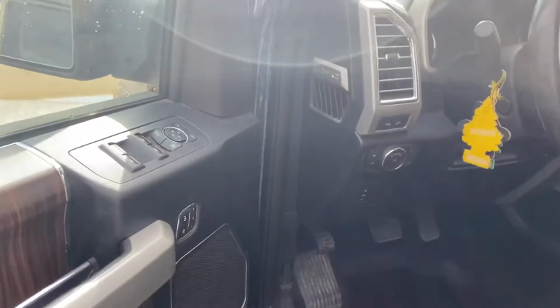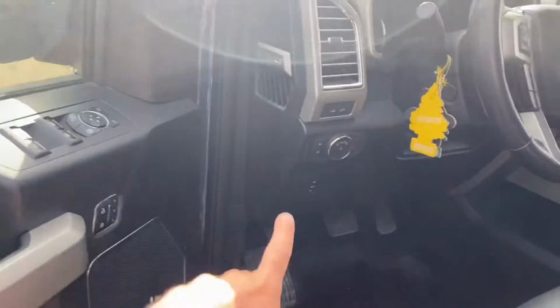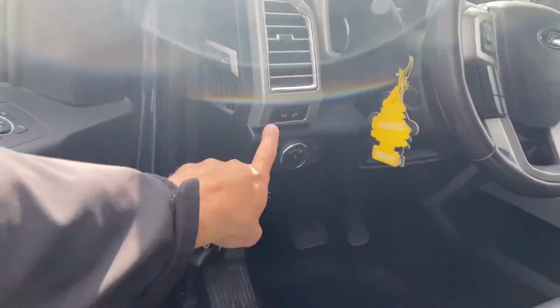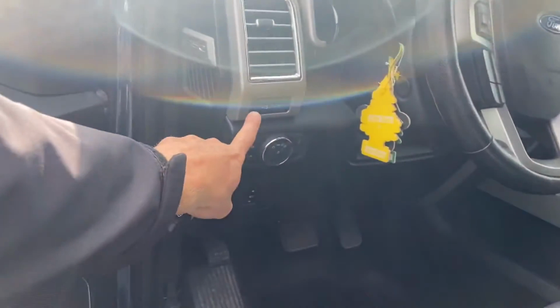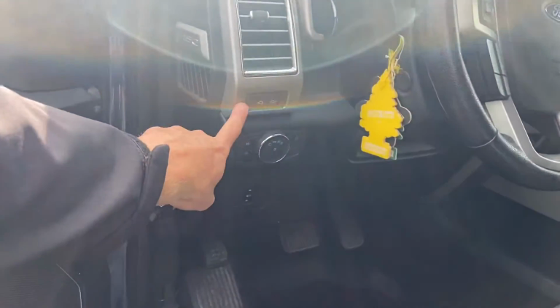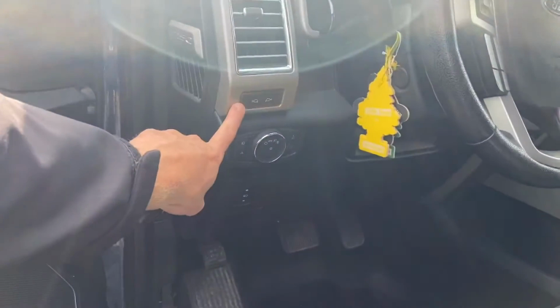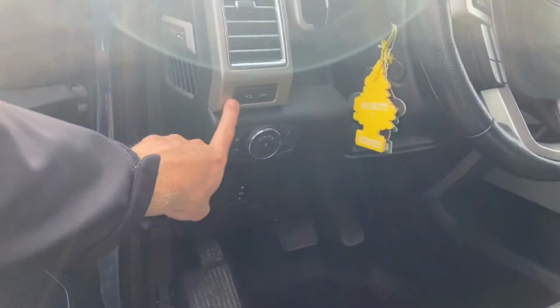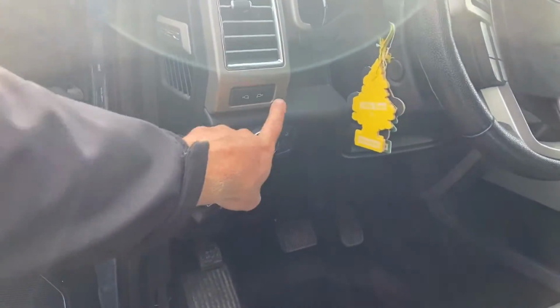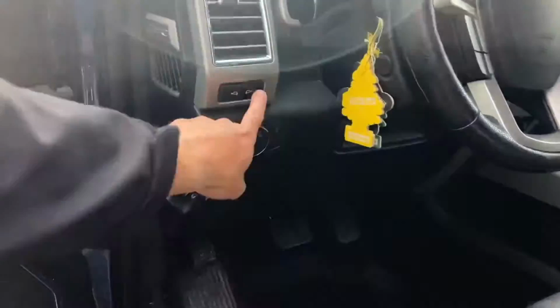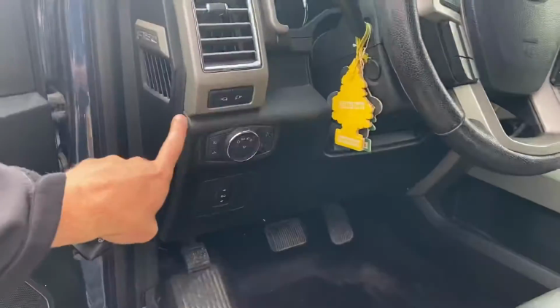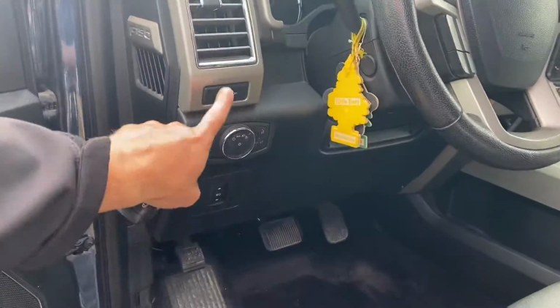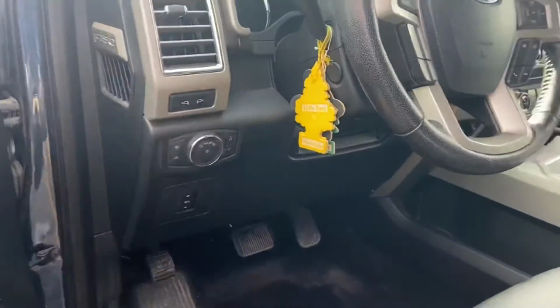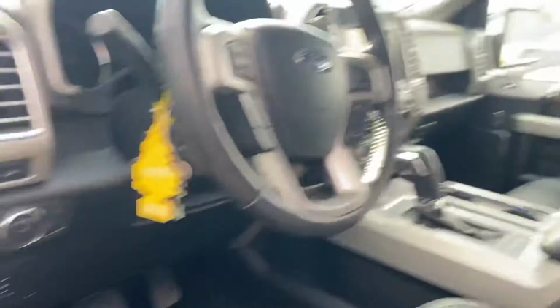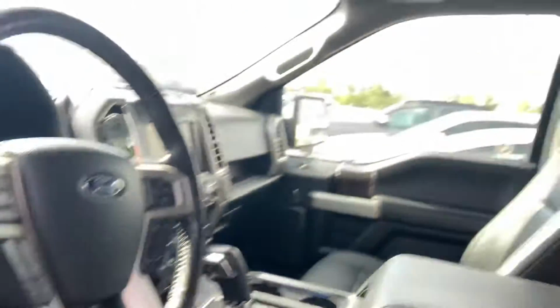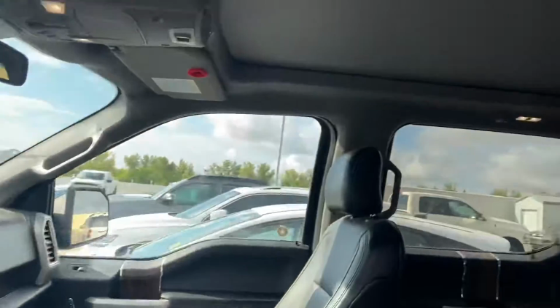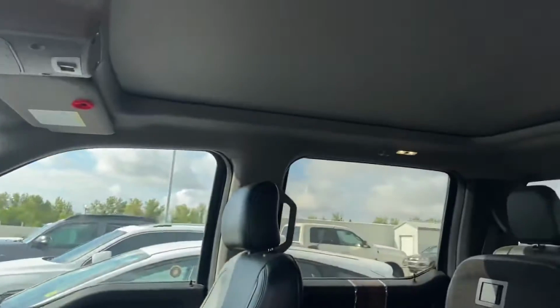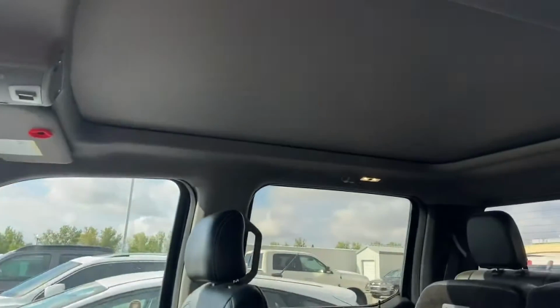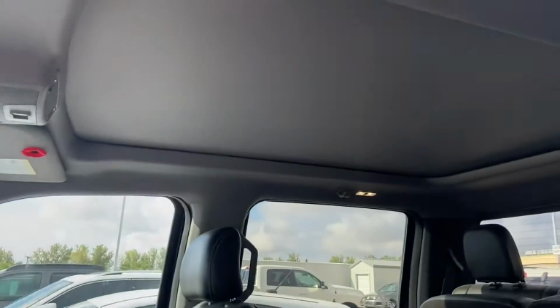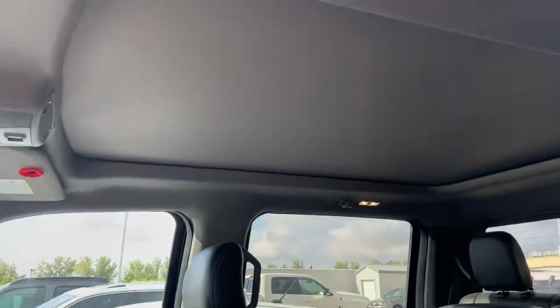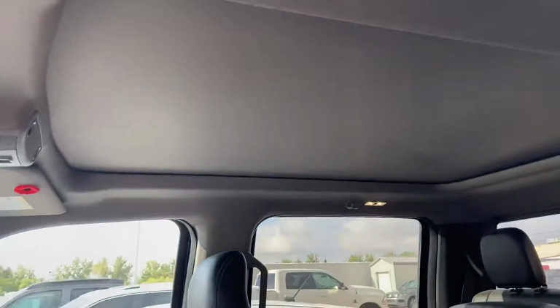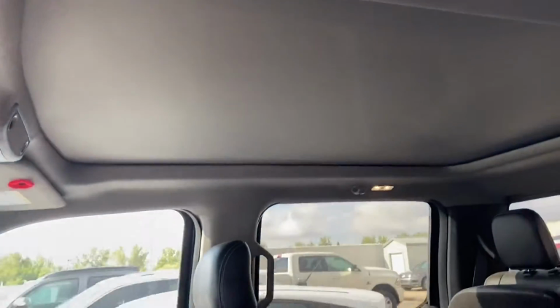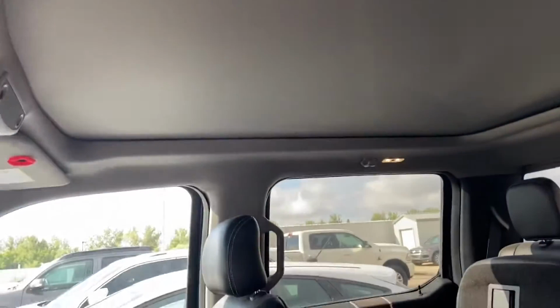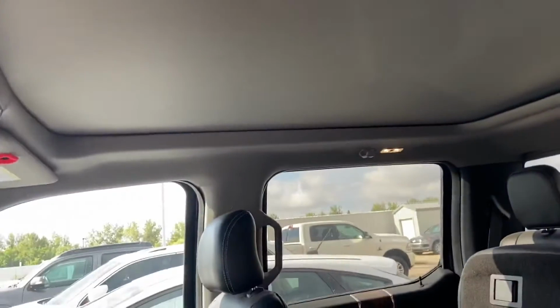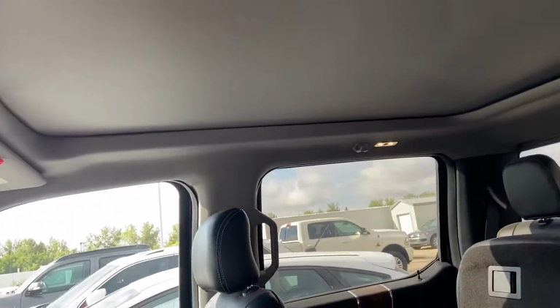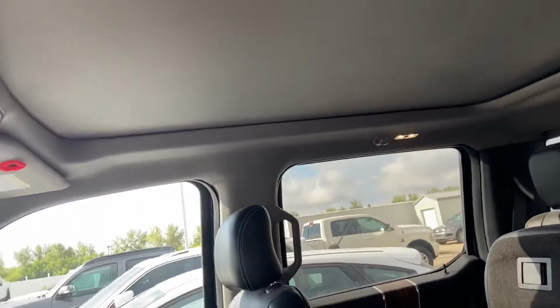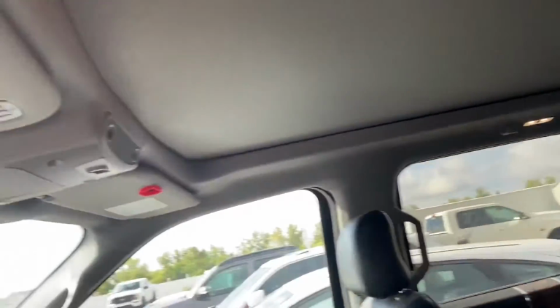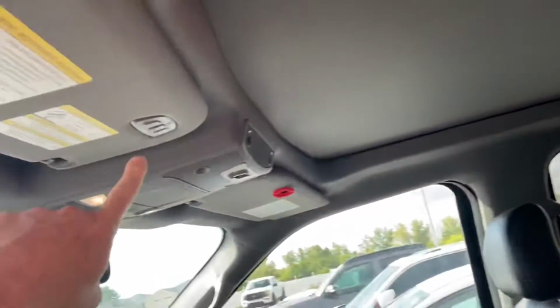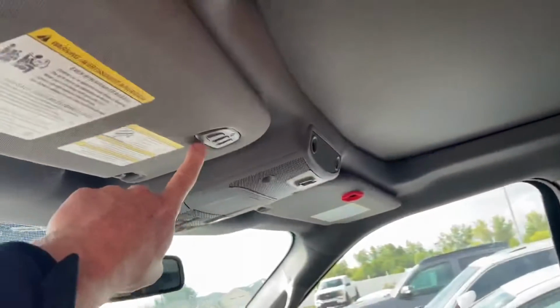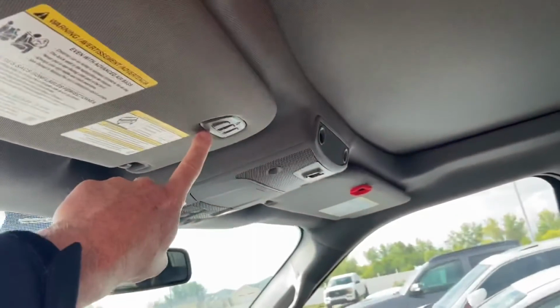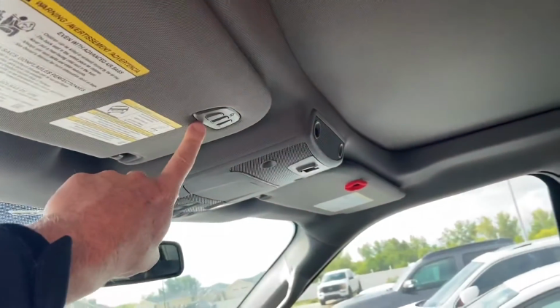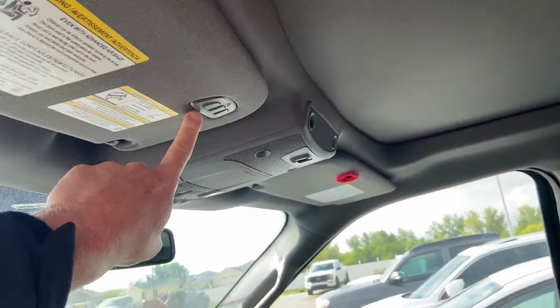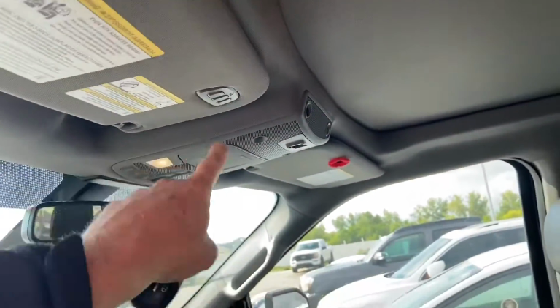You also got the side mirror spotlights. You've got the nice big sunroof as well as a universal garage door opener built into the visor.